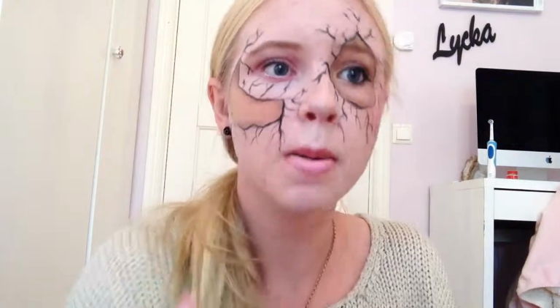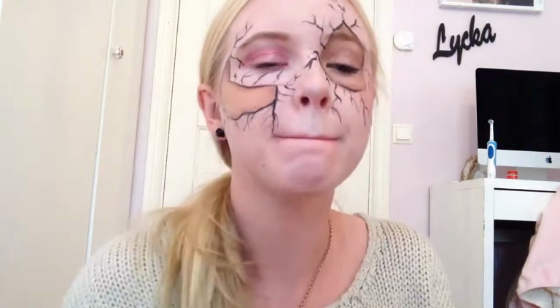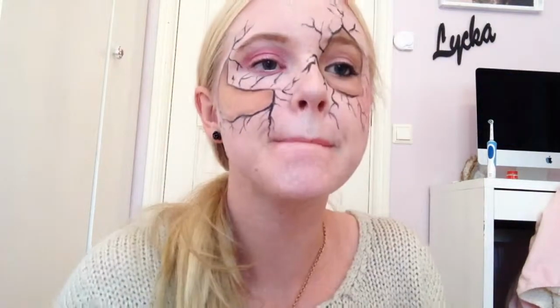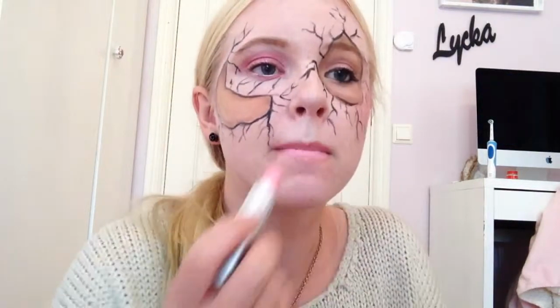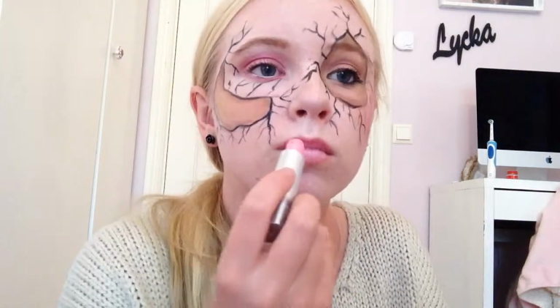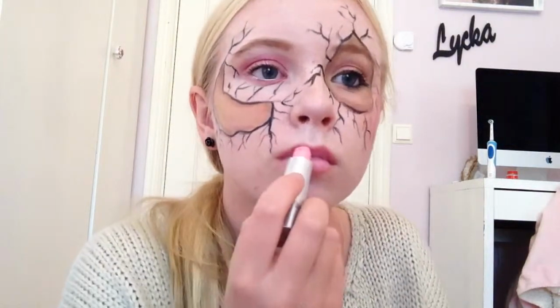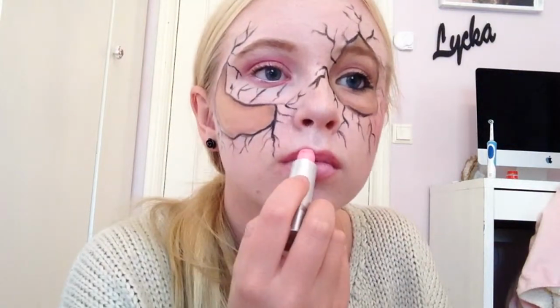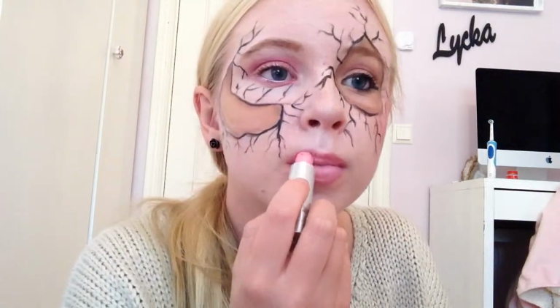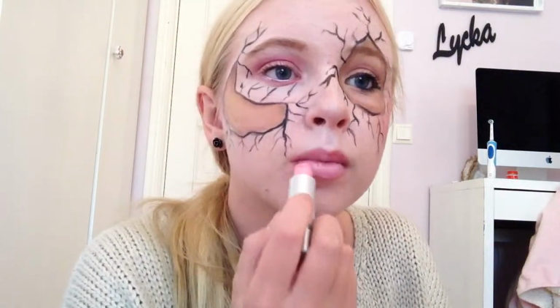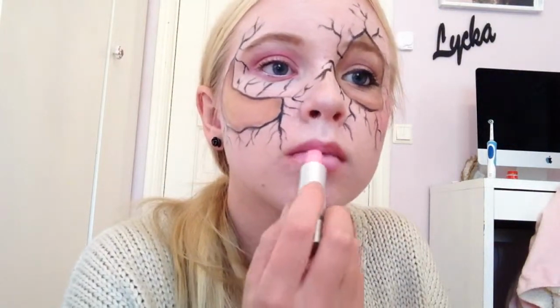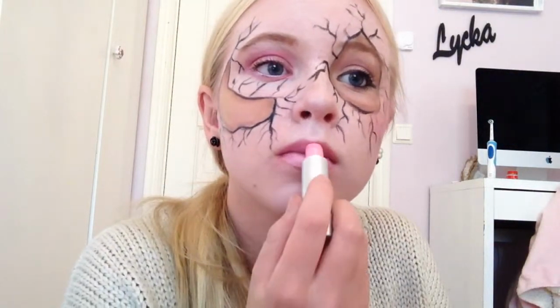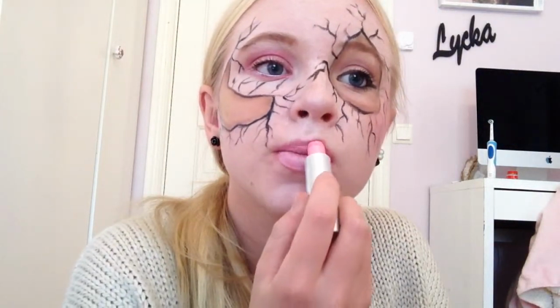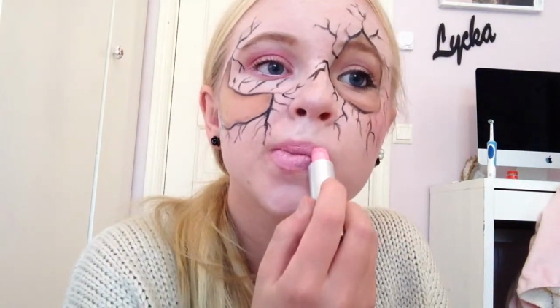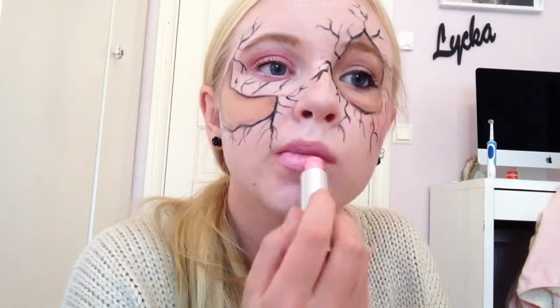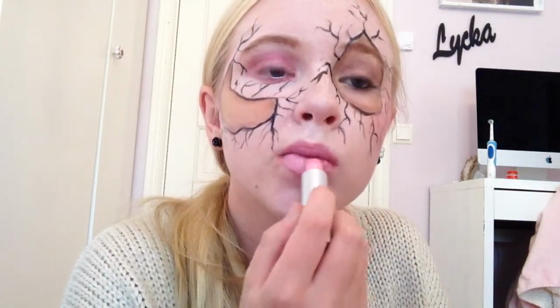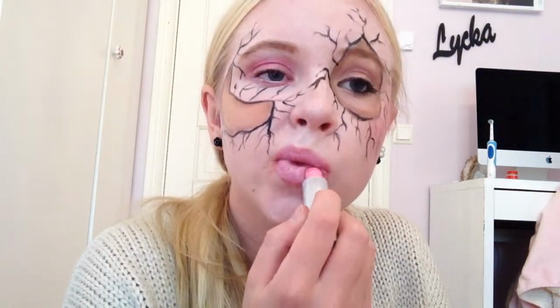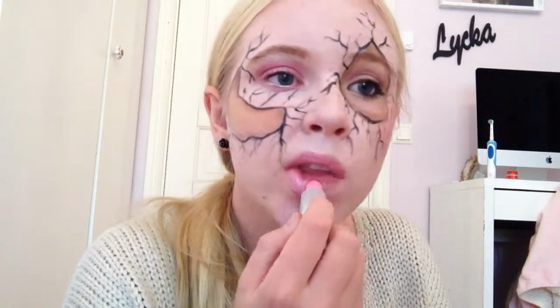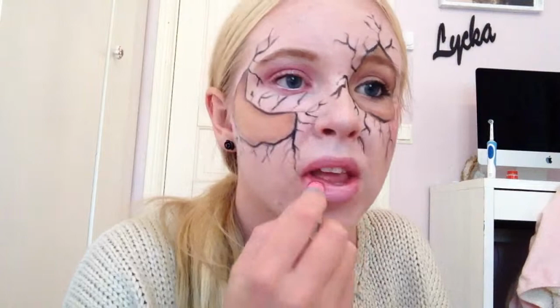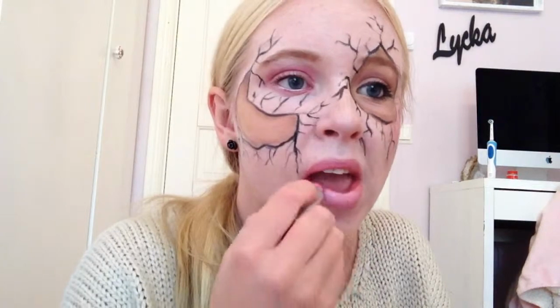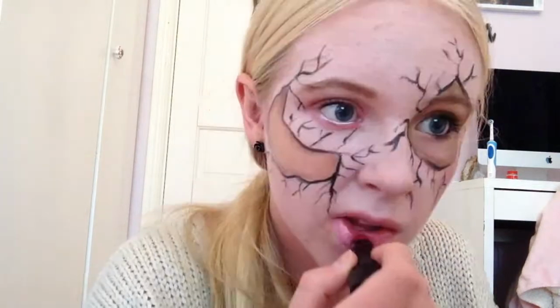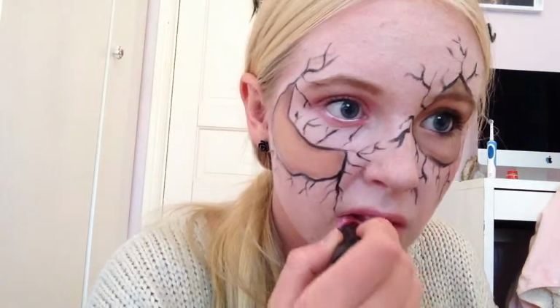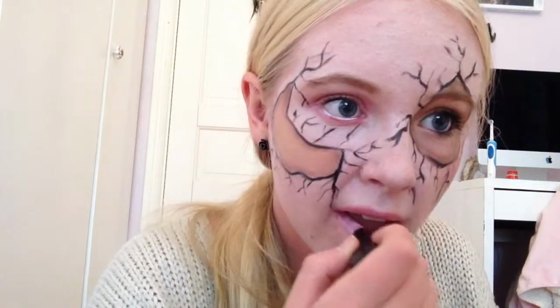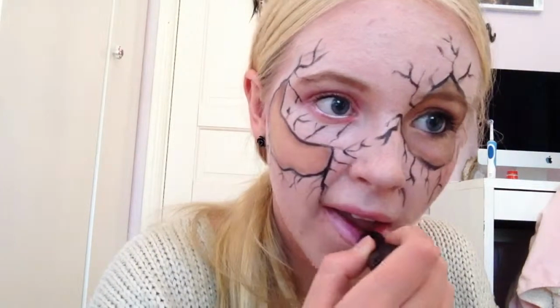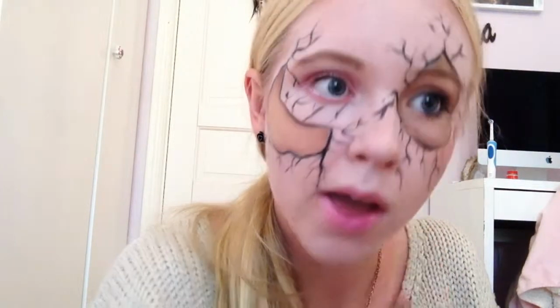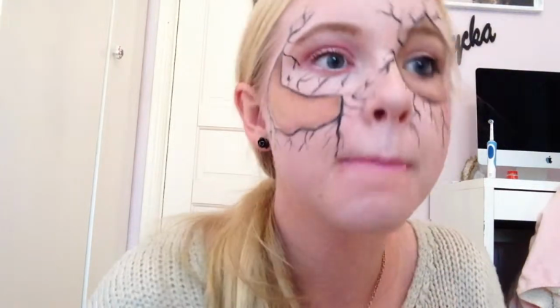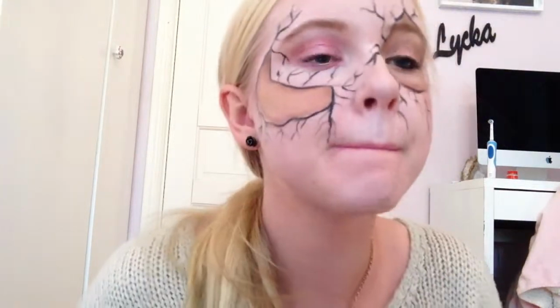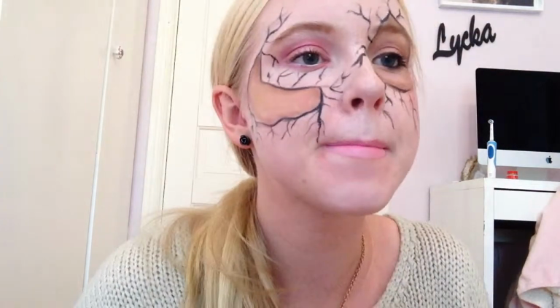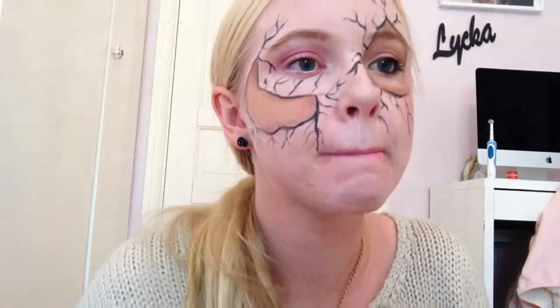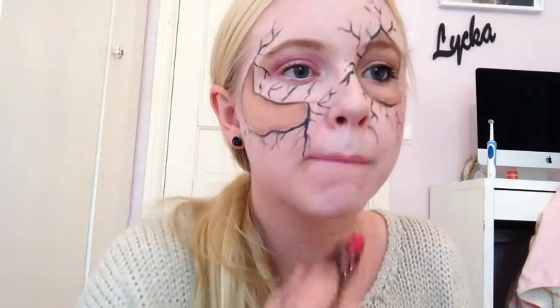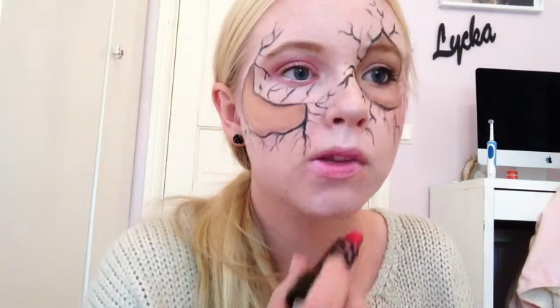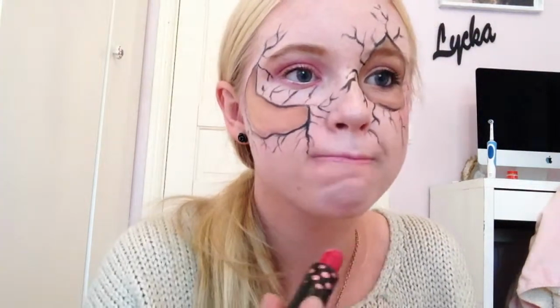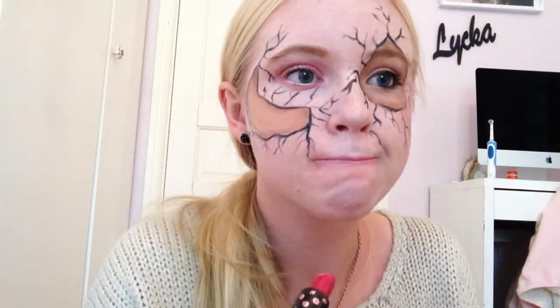And to top it off I just put a really light pink on my lips and a darker pink in the middle.